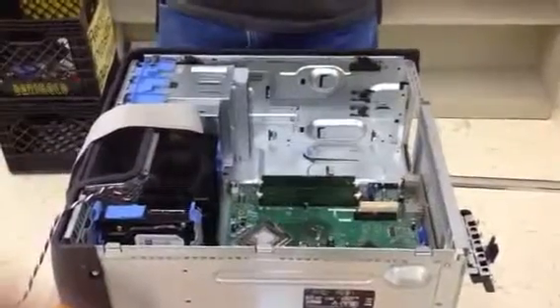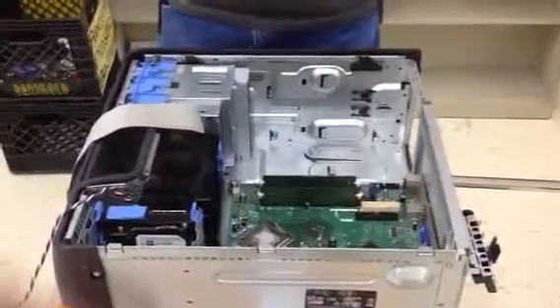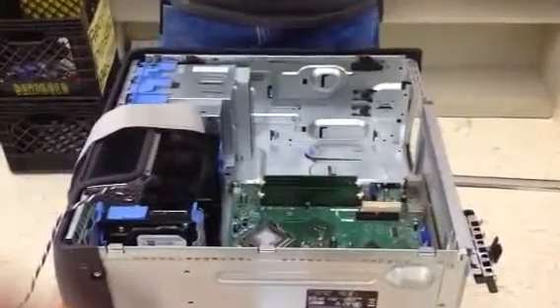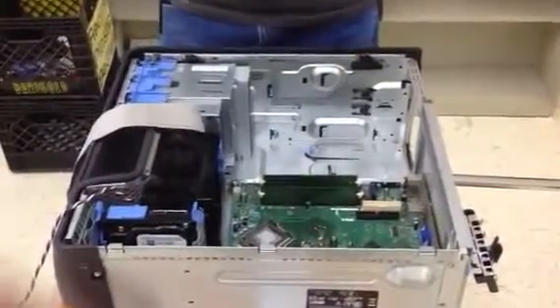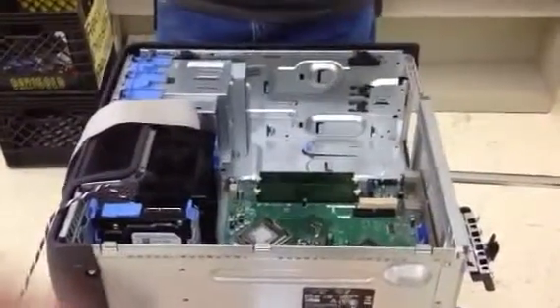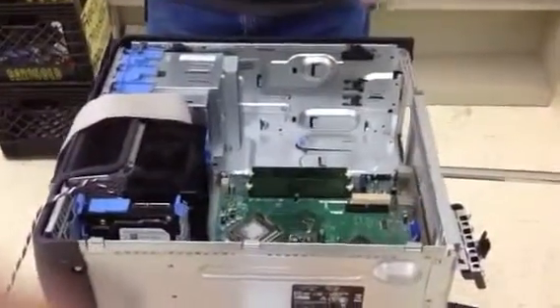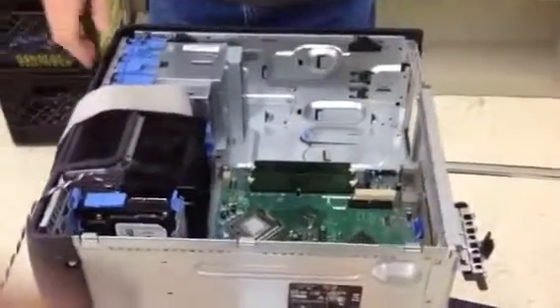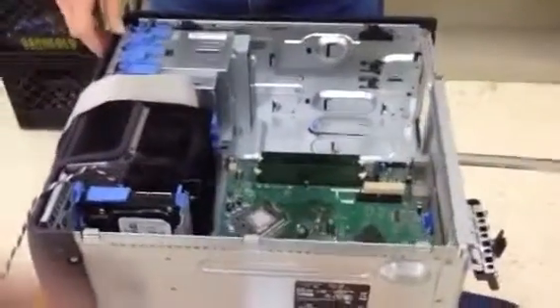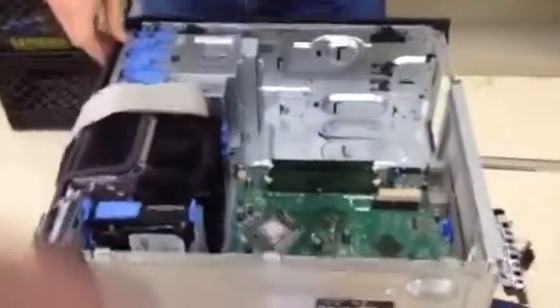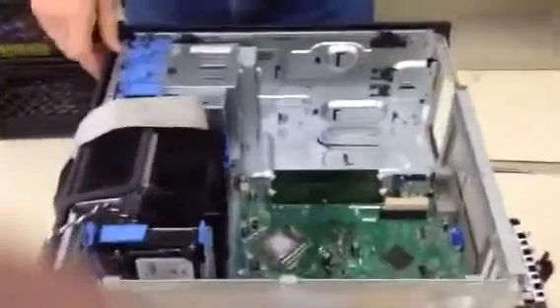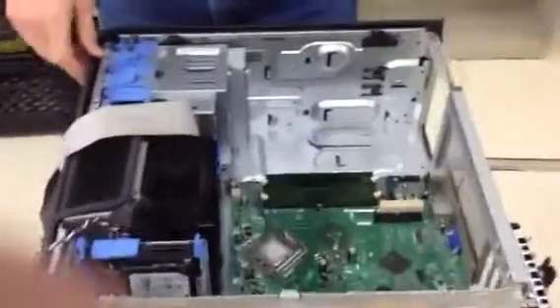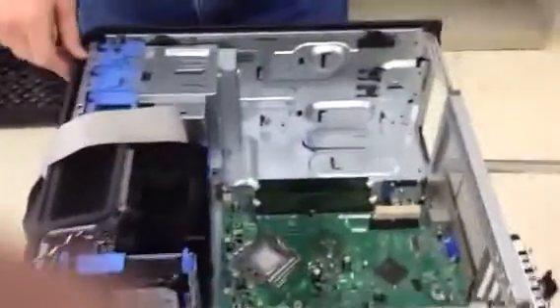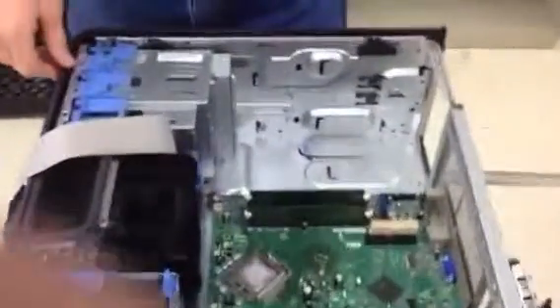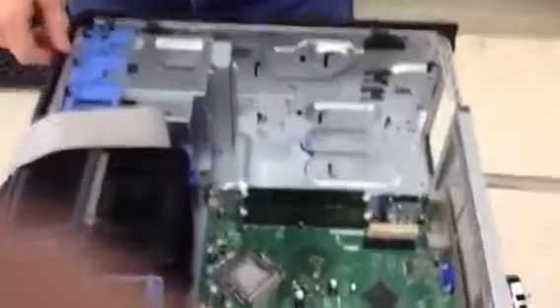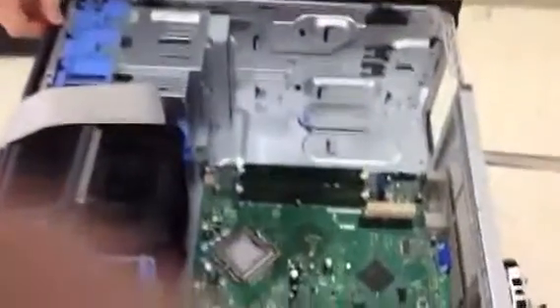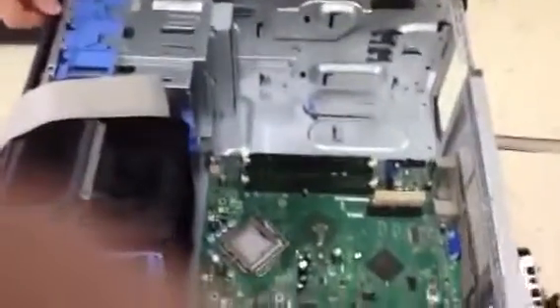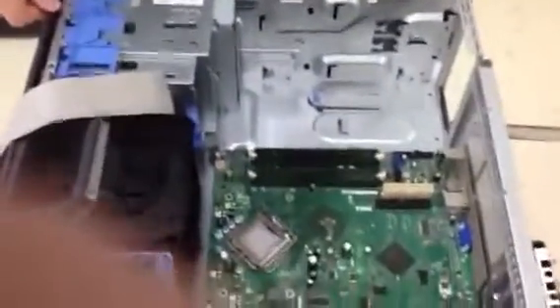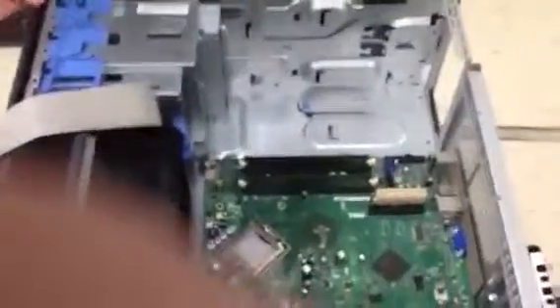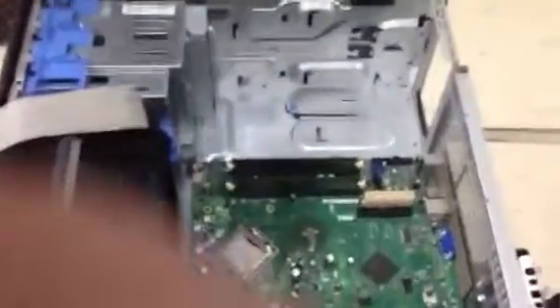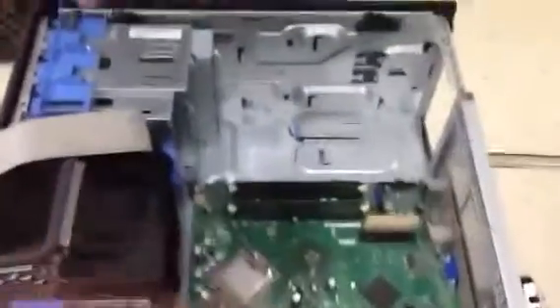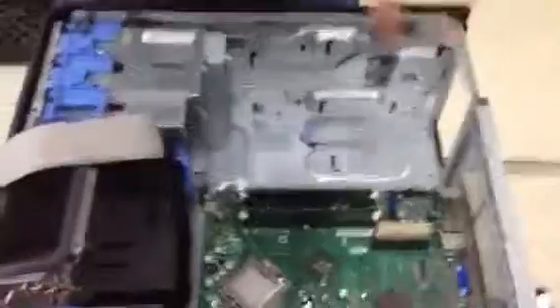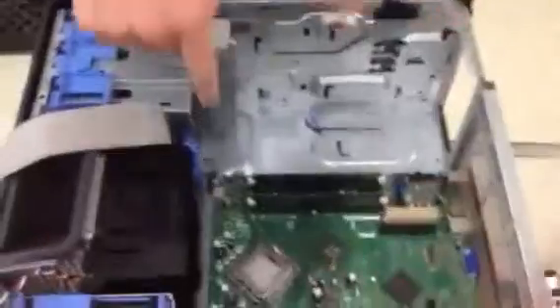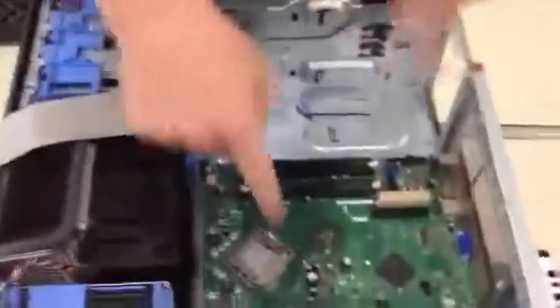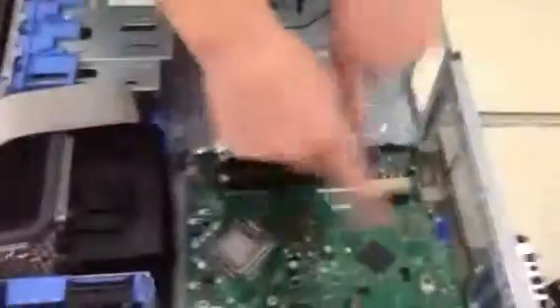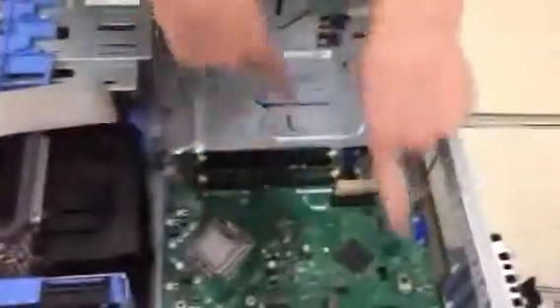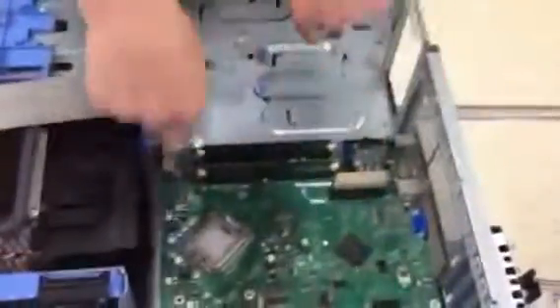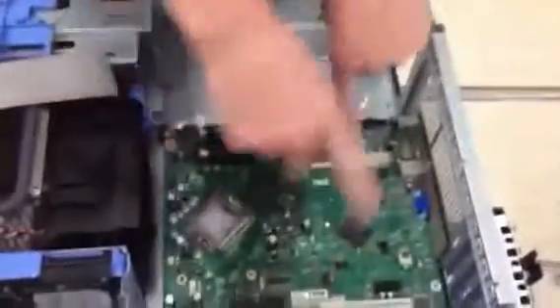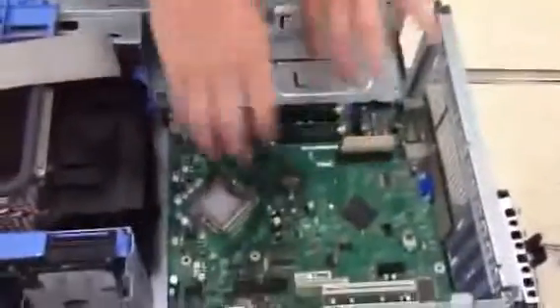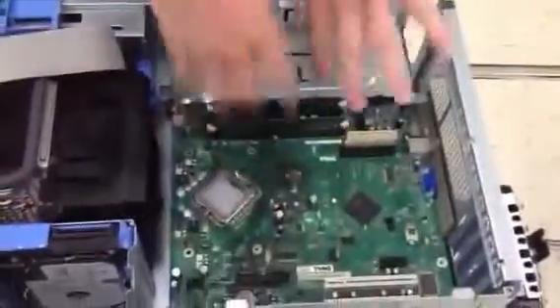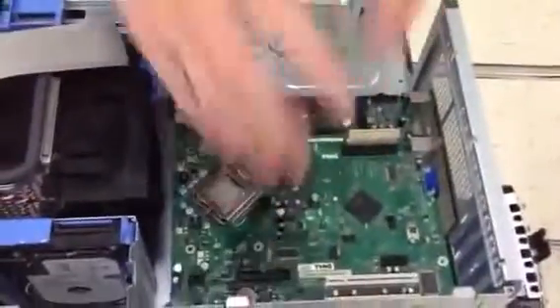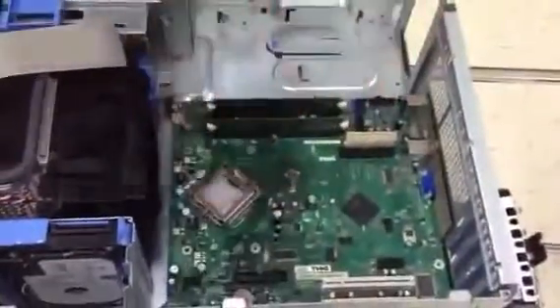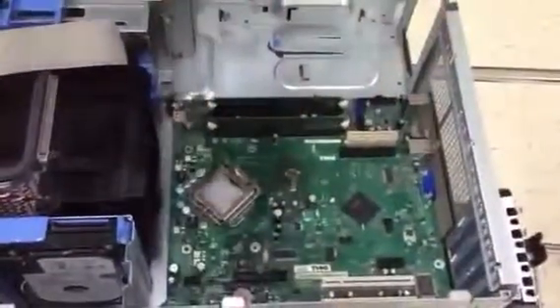Hi, I'm Will Storey, and I'm going to show you how to take out a motherboard and identify some of the components on it.